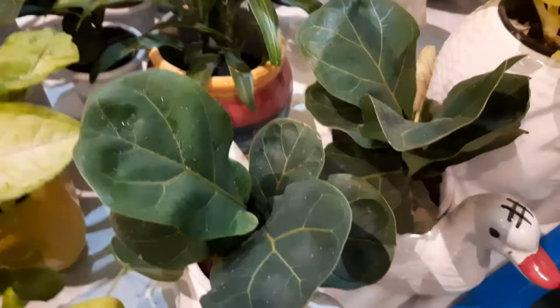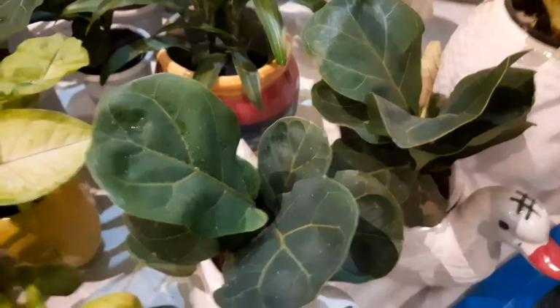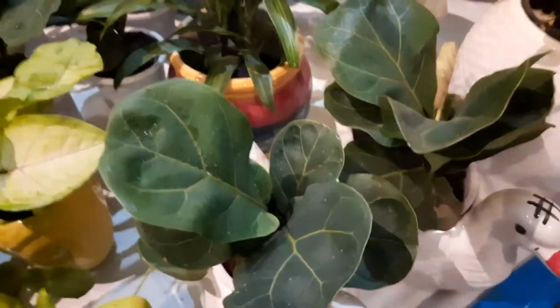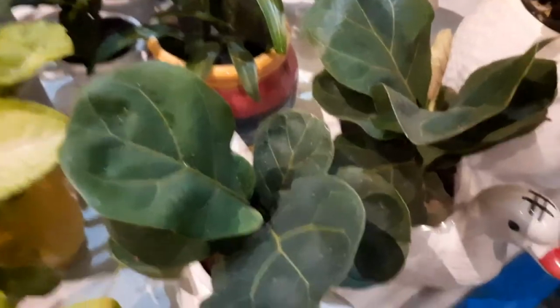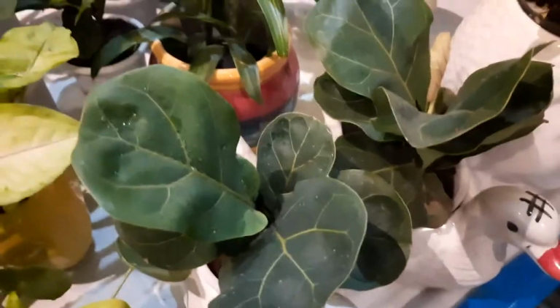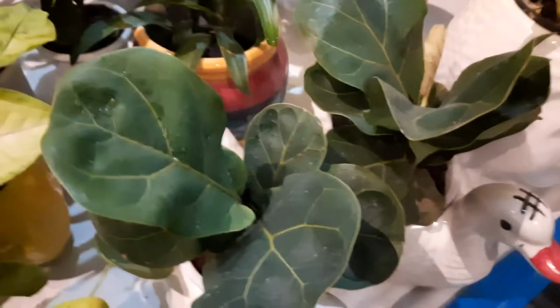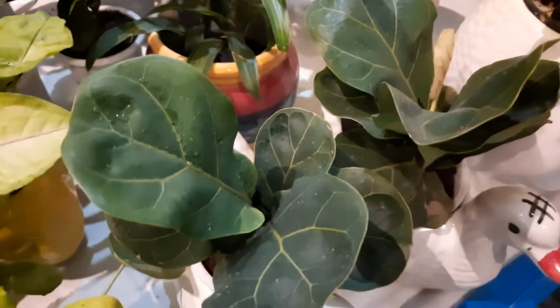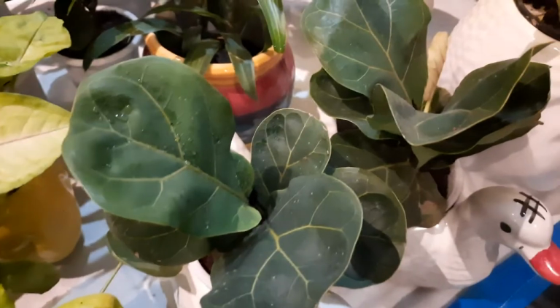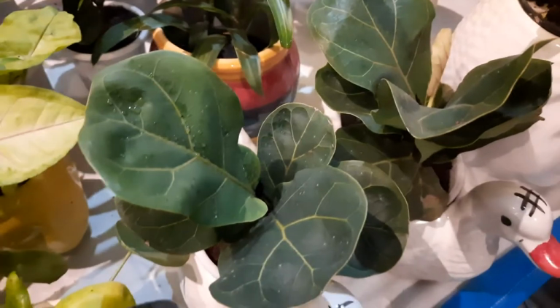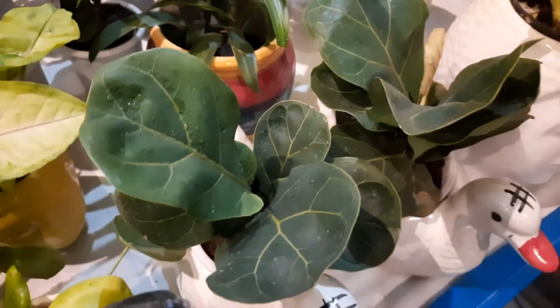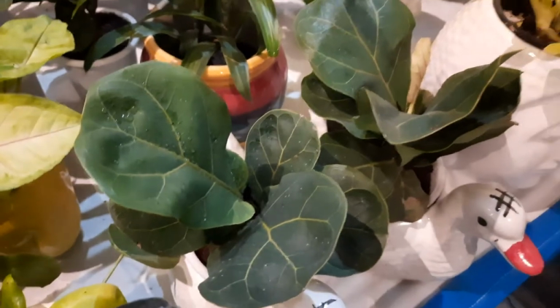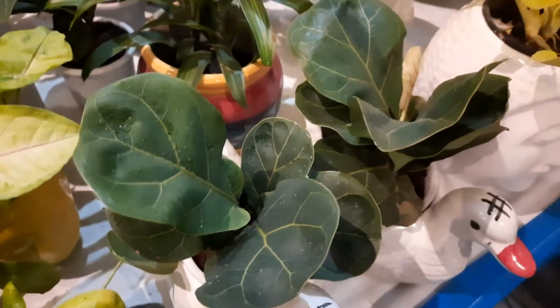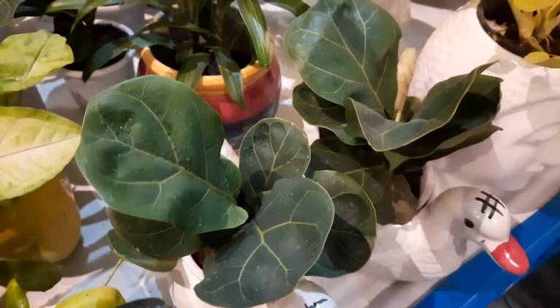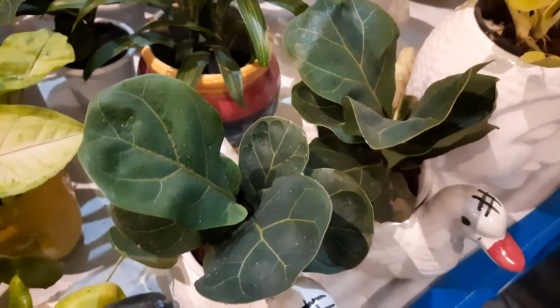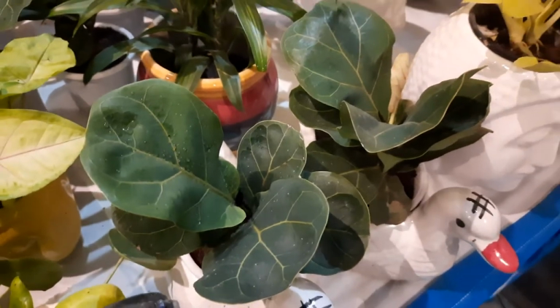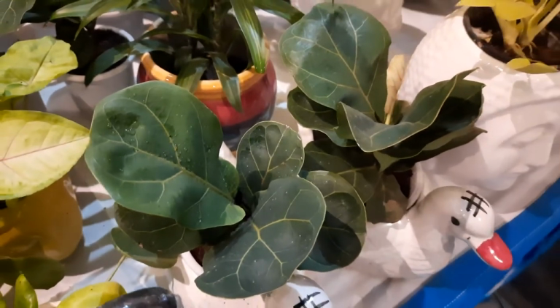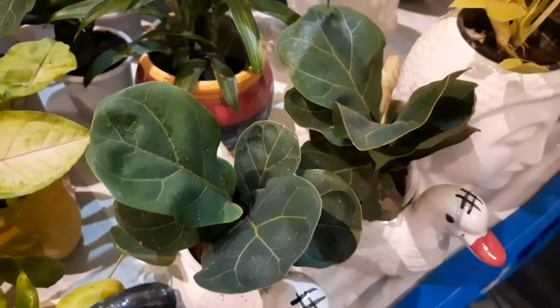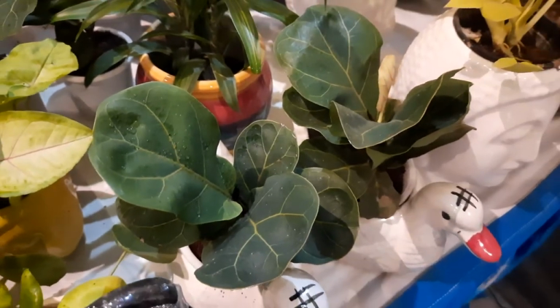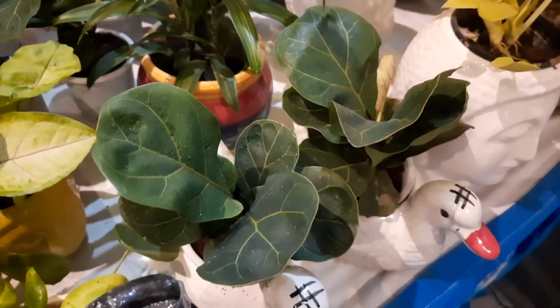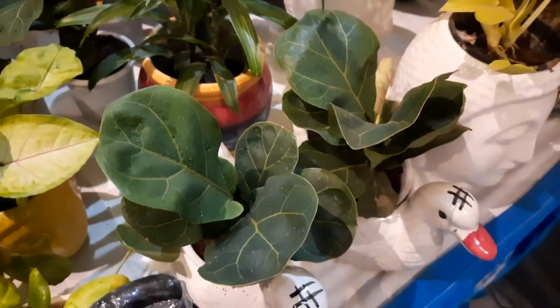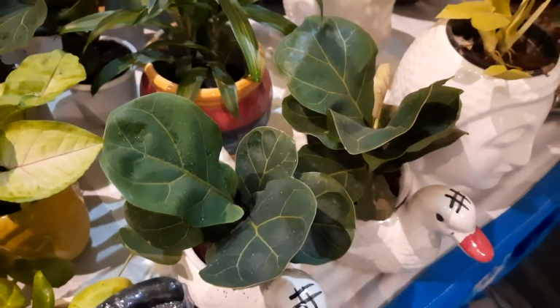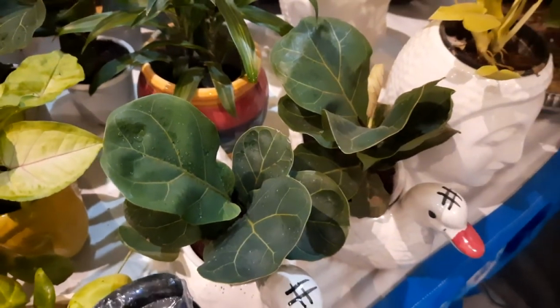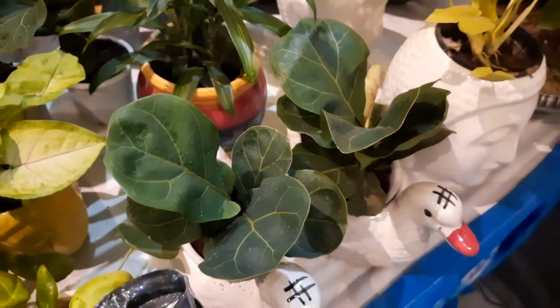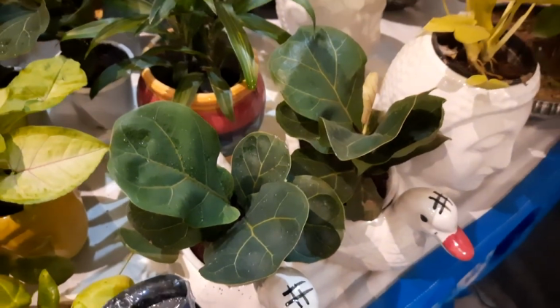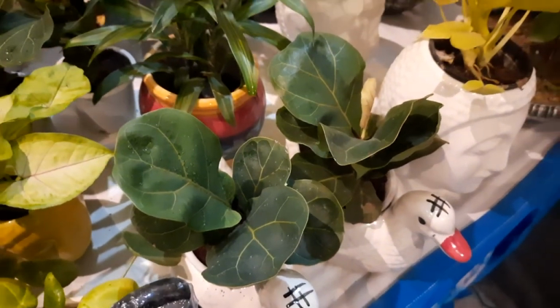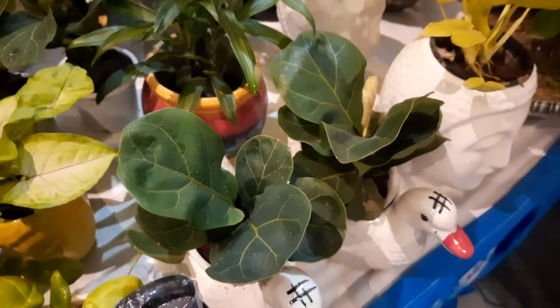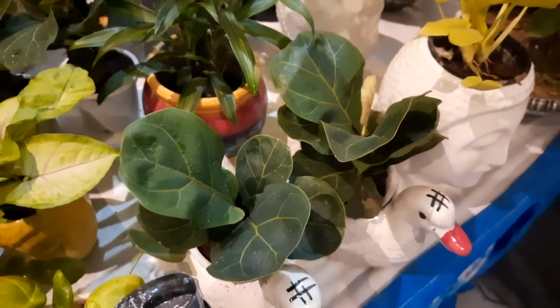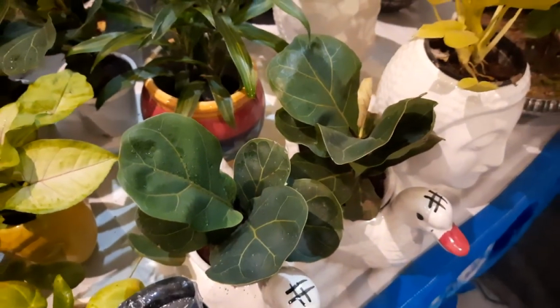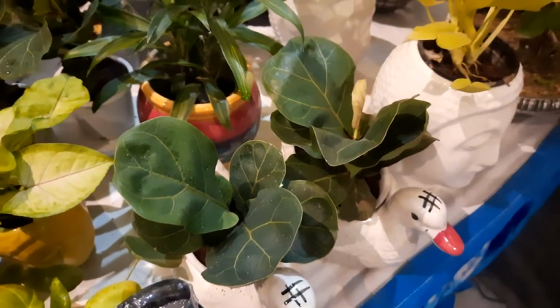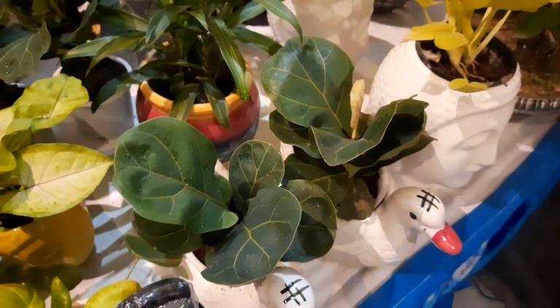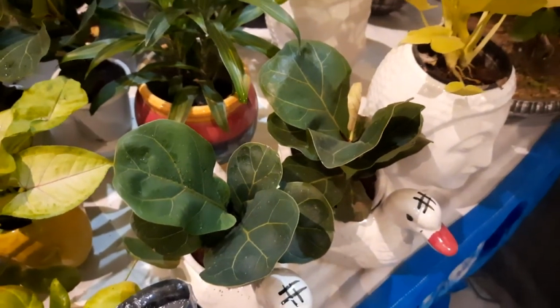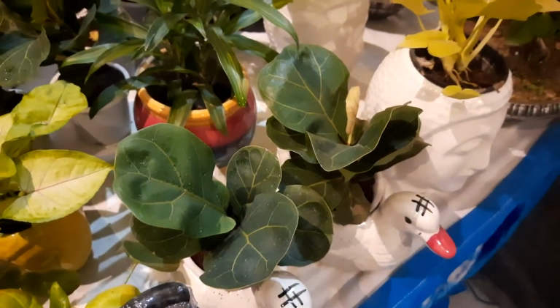This is Ficus Lerata, a very exceptional plant.